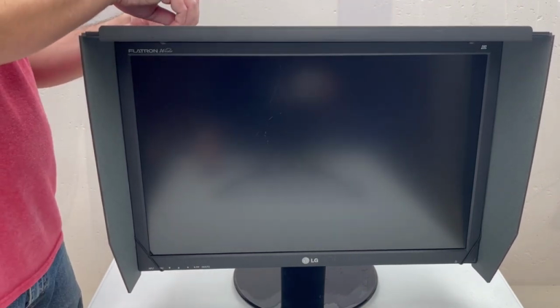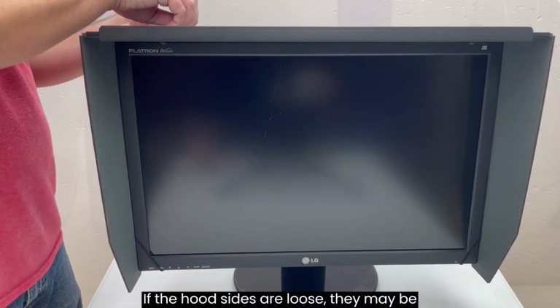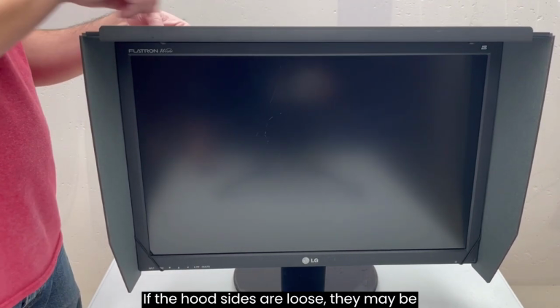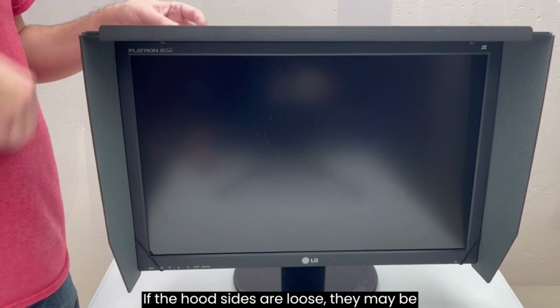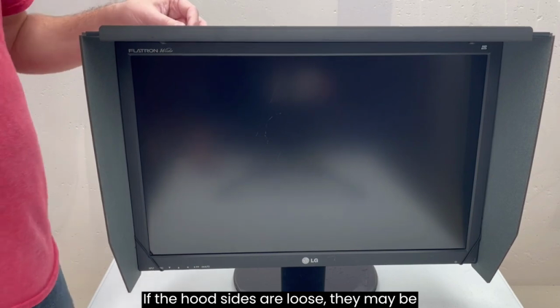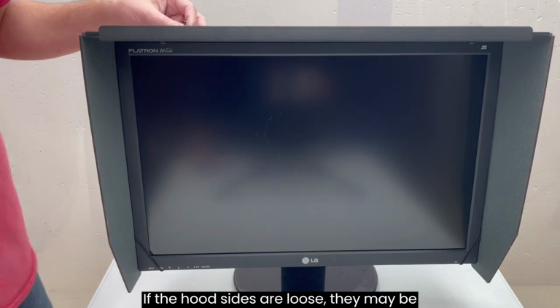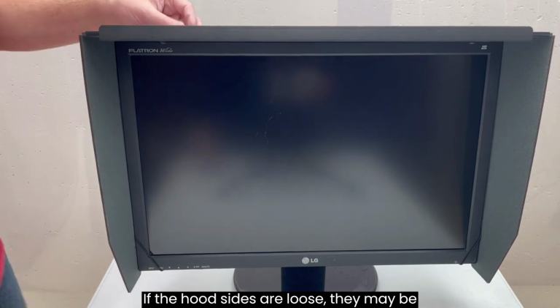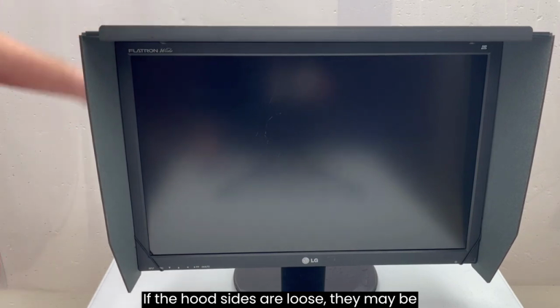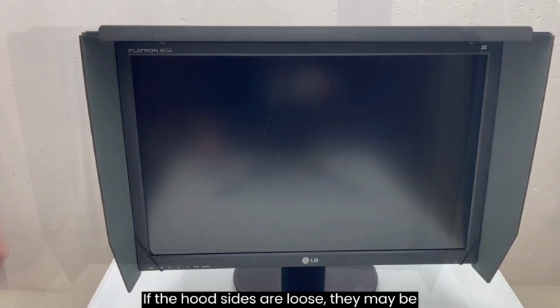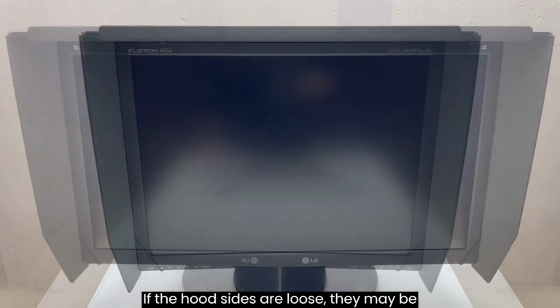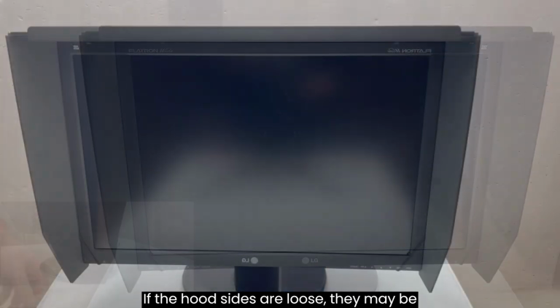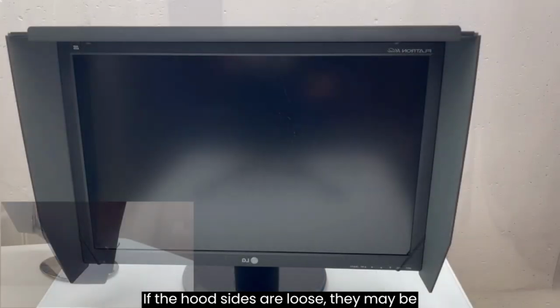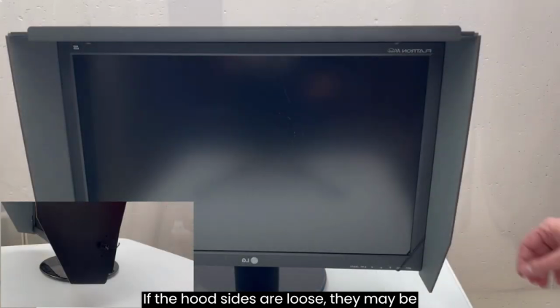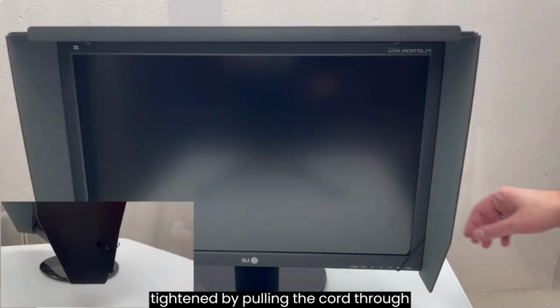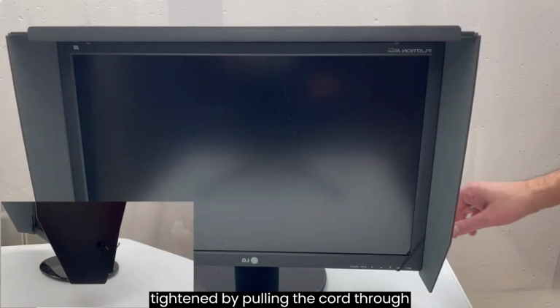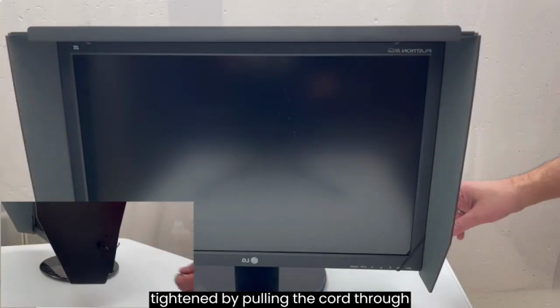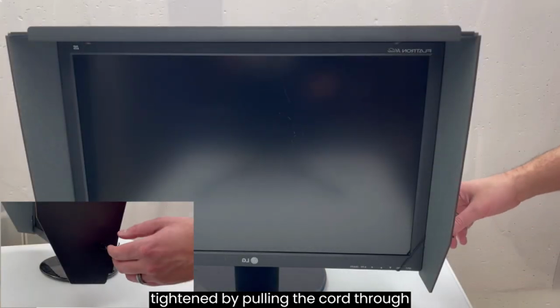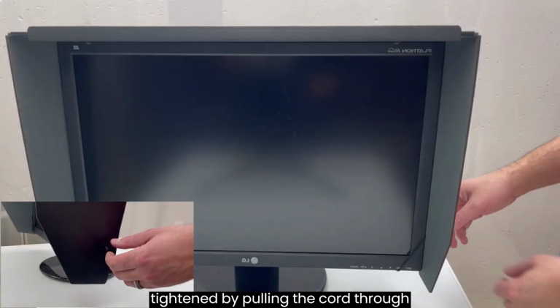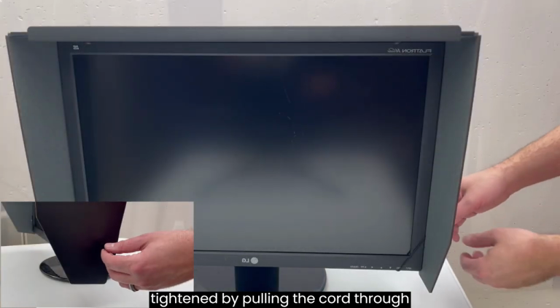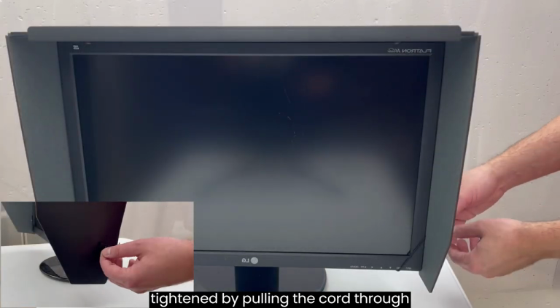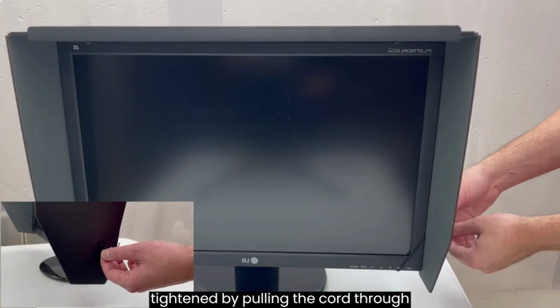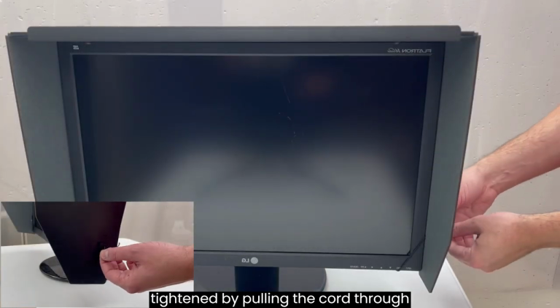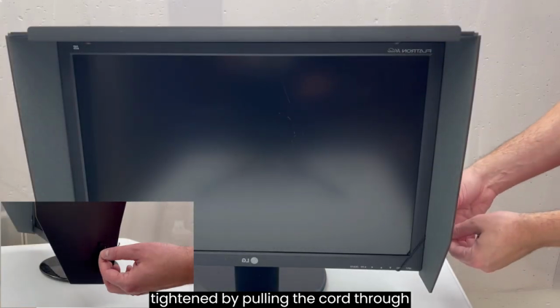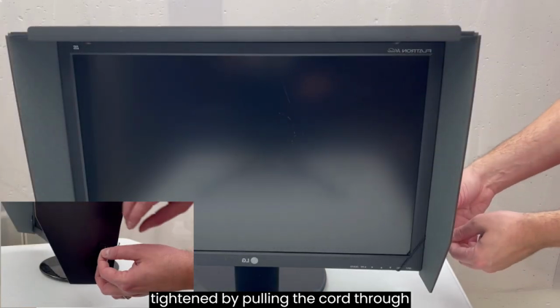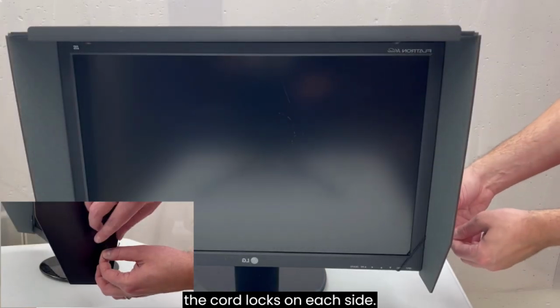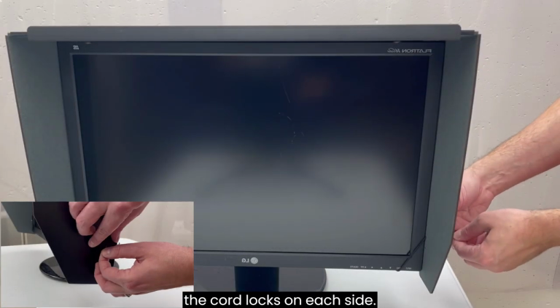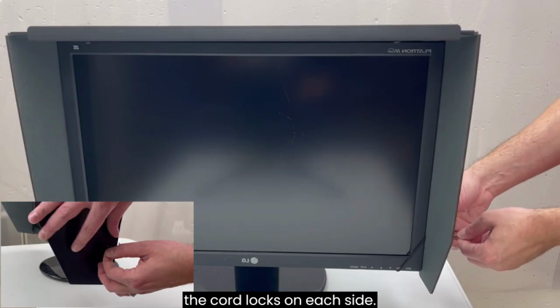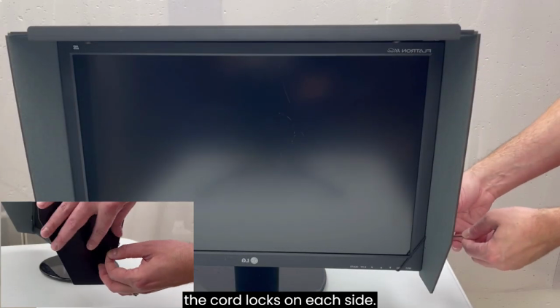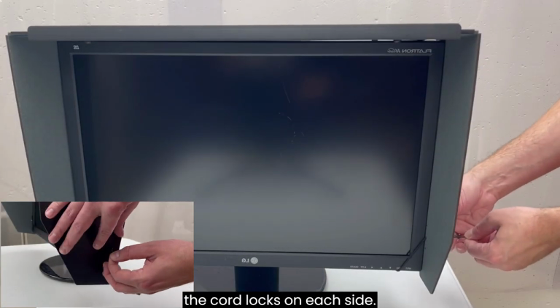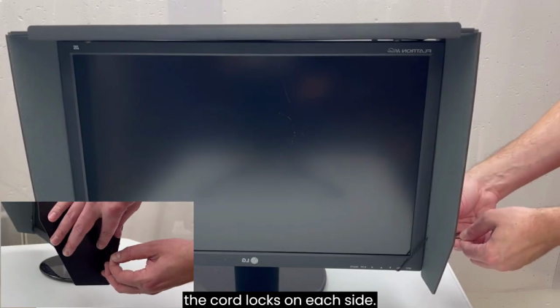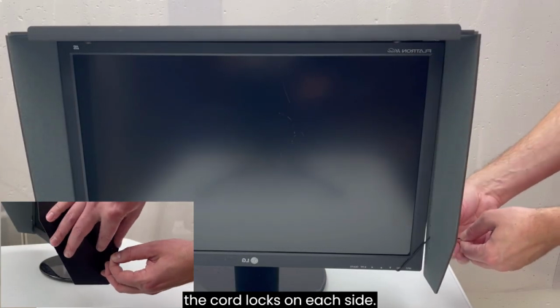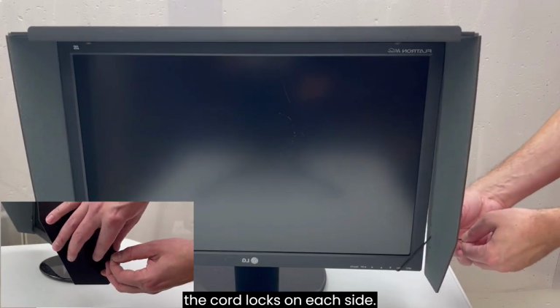If the hood sides are loose, they may be tightened by pulling the cord through the cord locks on each side.